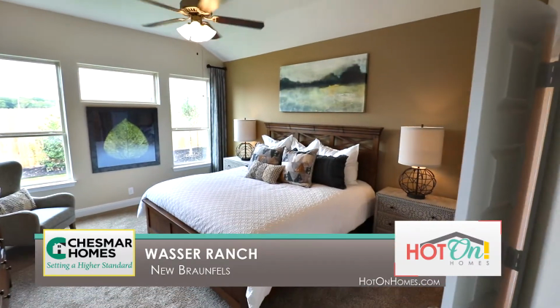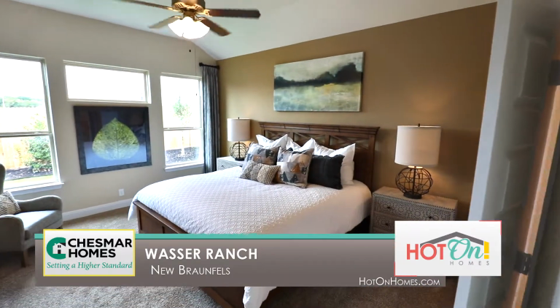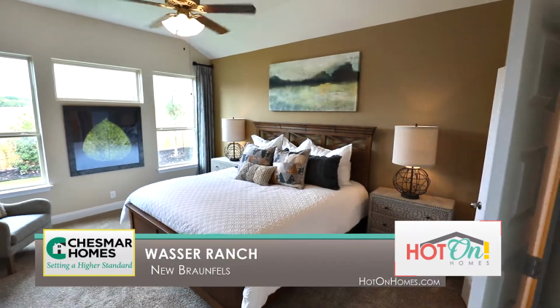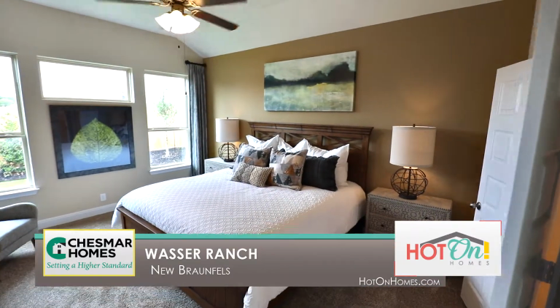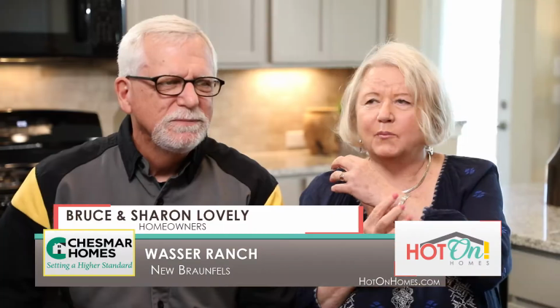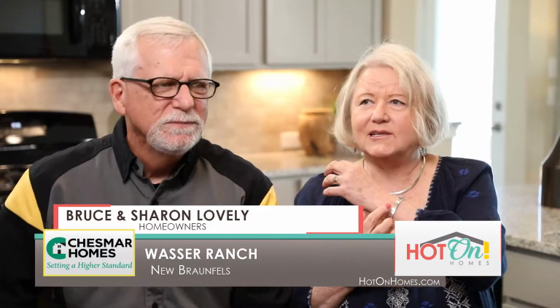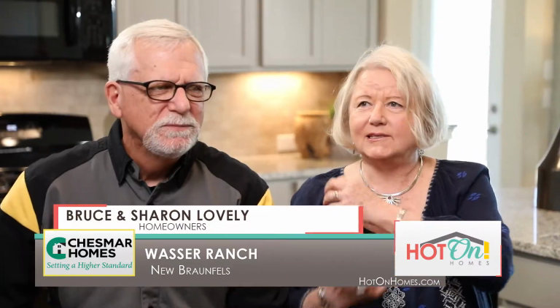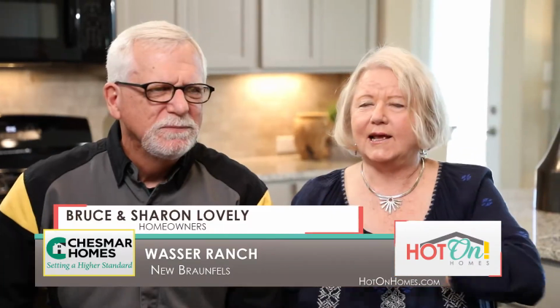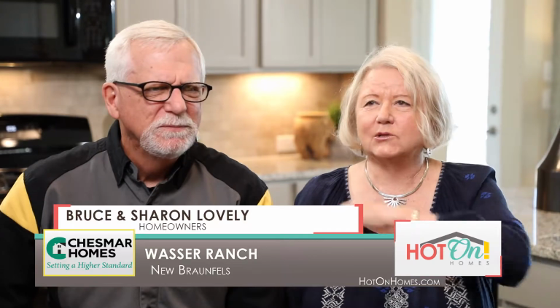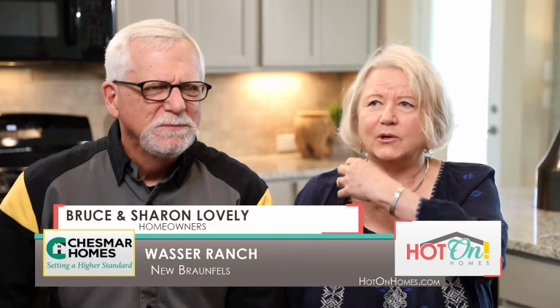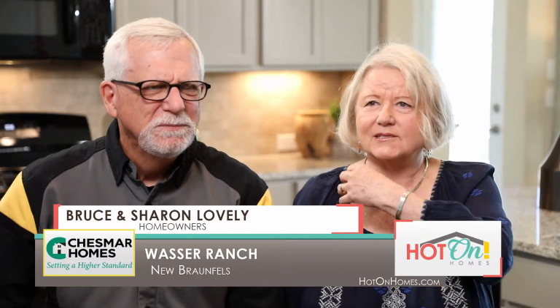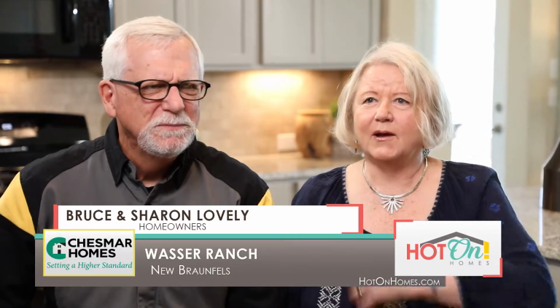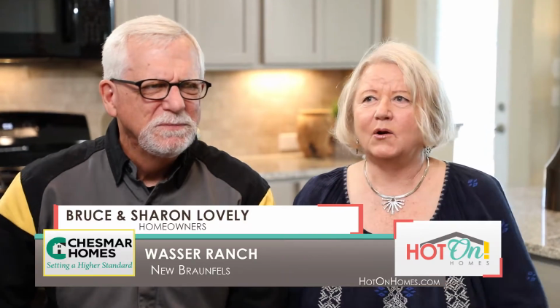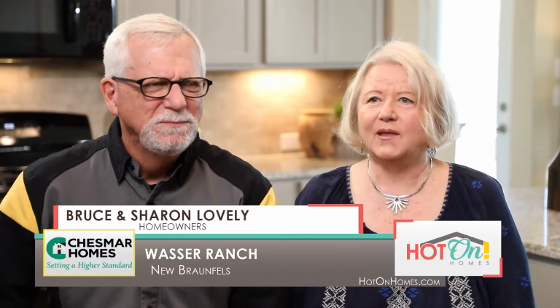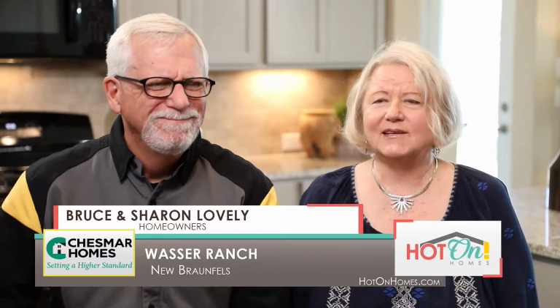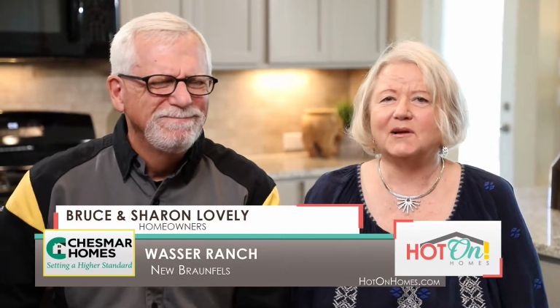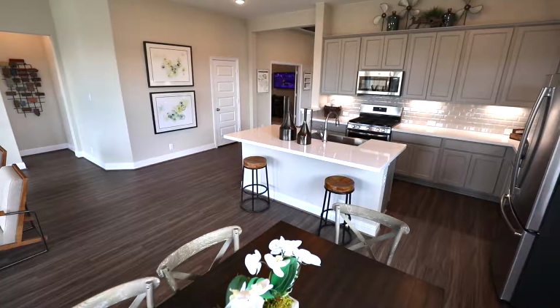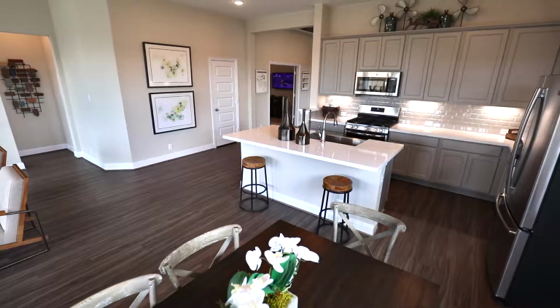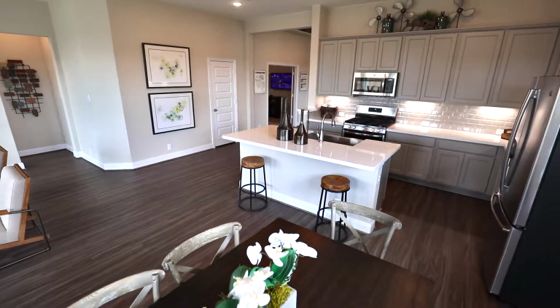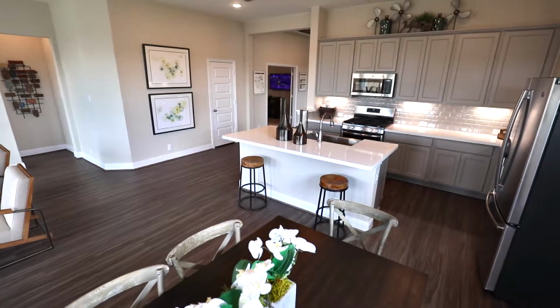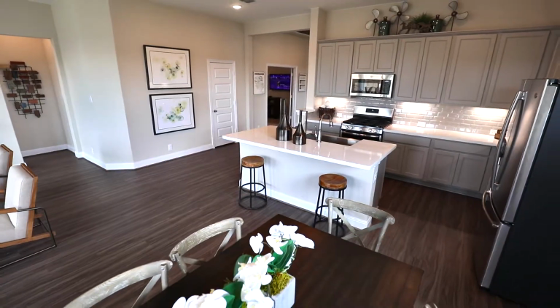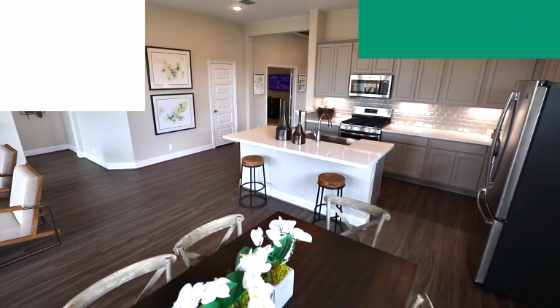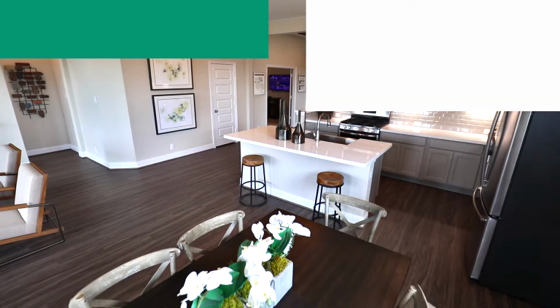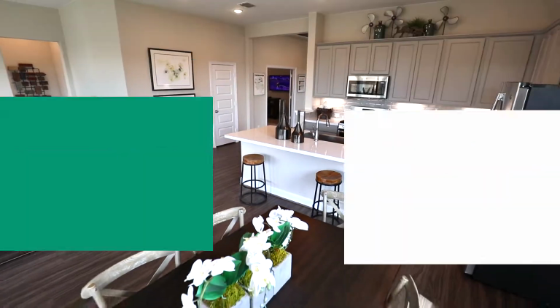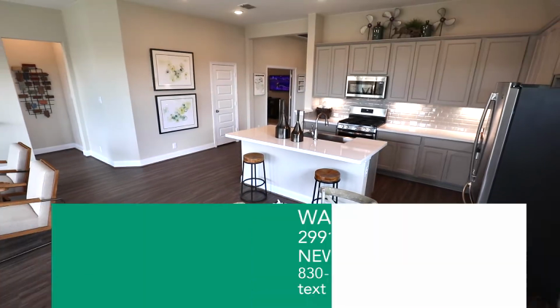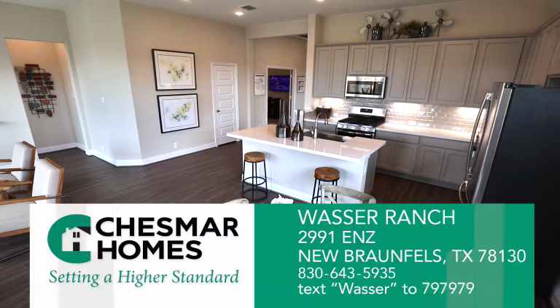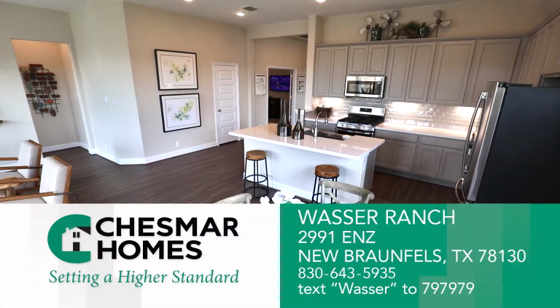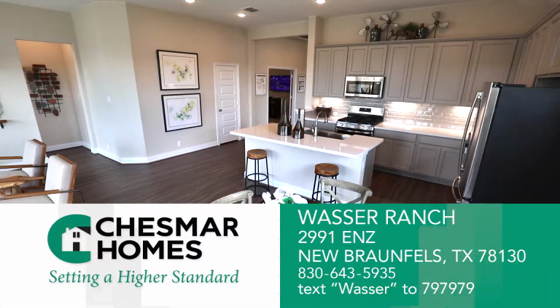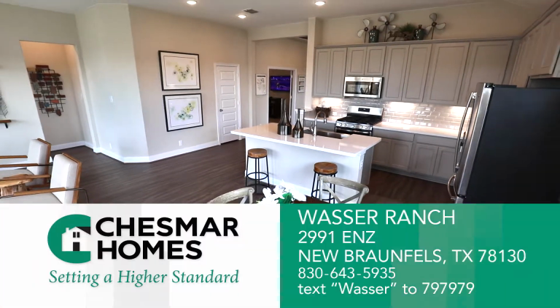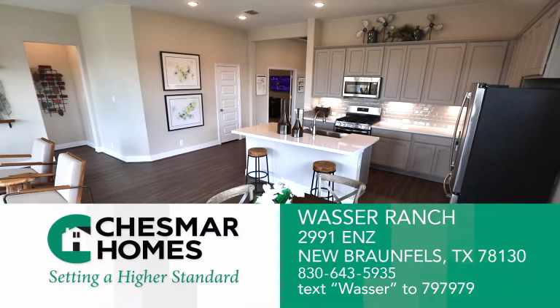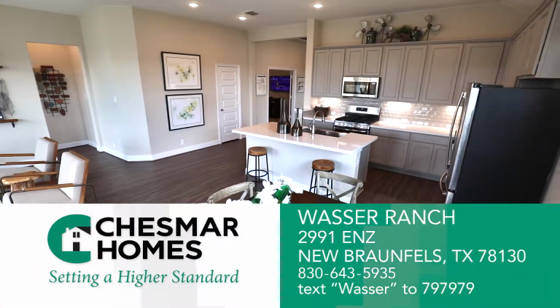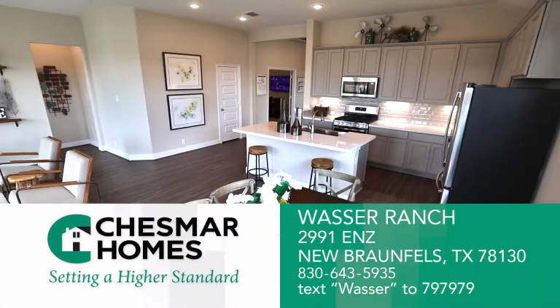I even have a bracelet that has the coordinates of my home — that's how much I love this Chesmar home. It's the nicest home we've ever had.